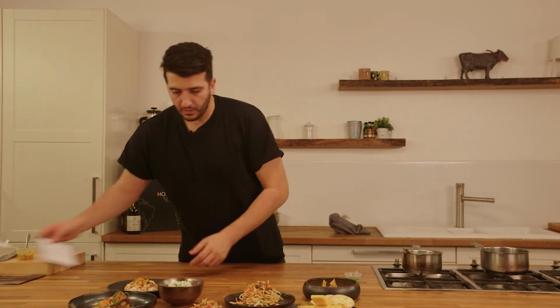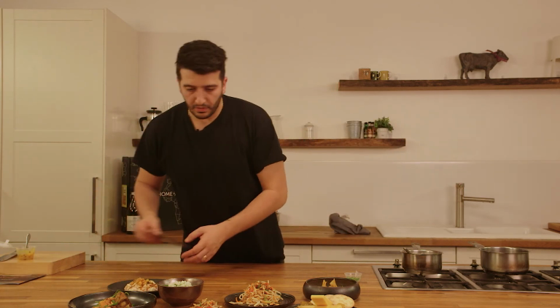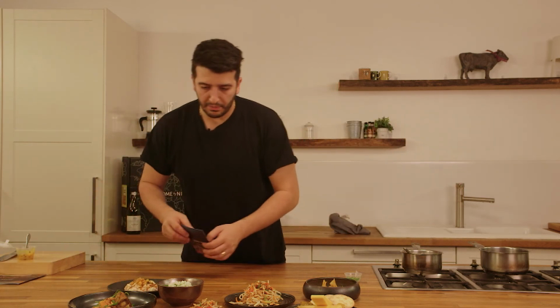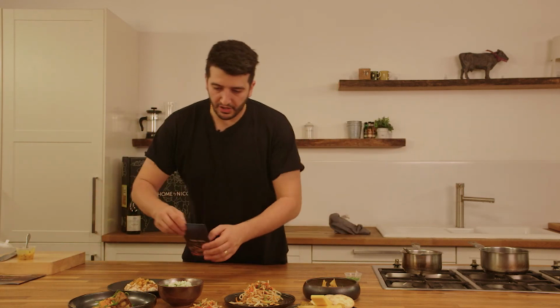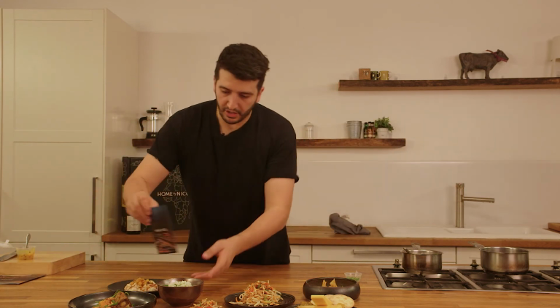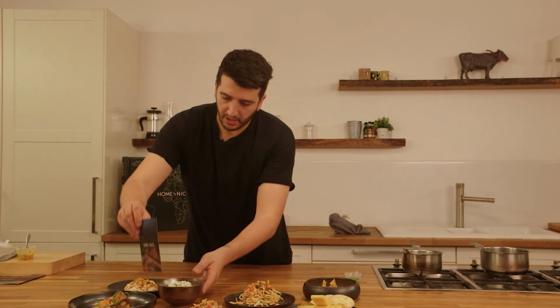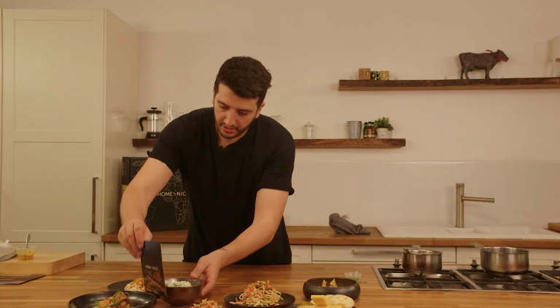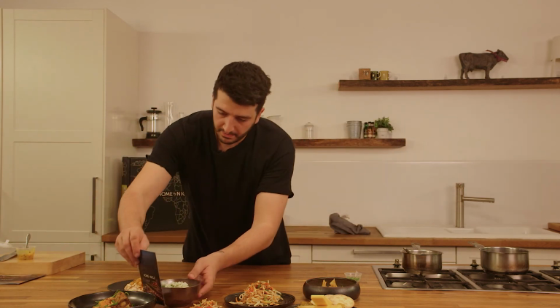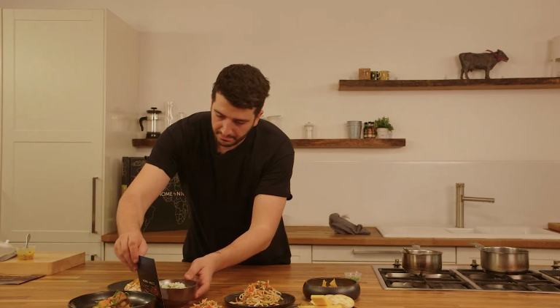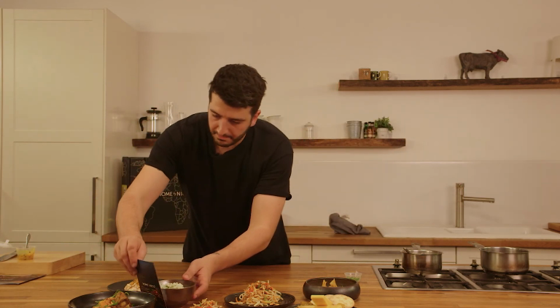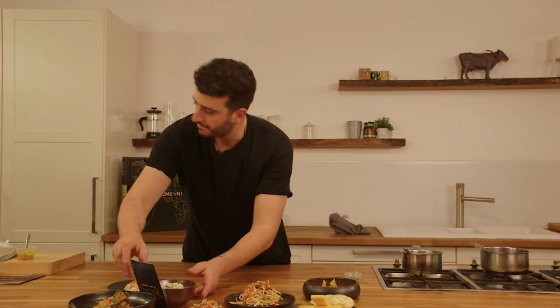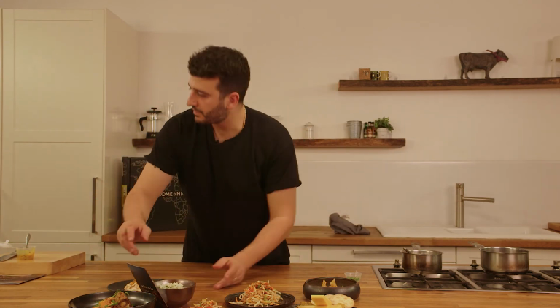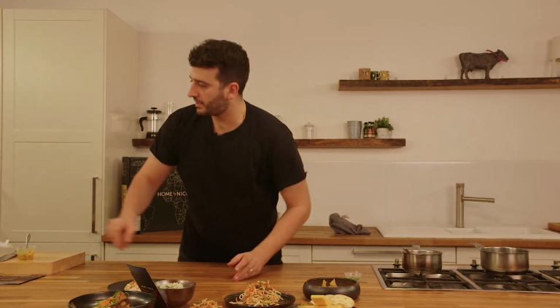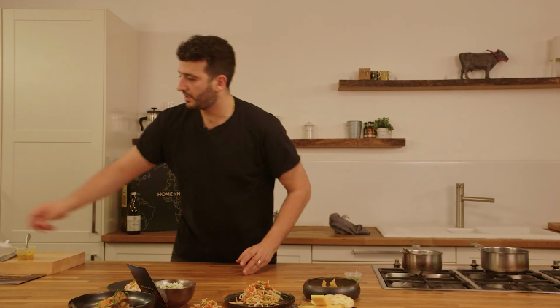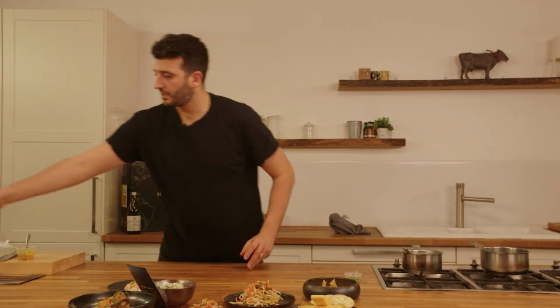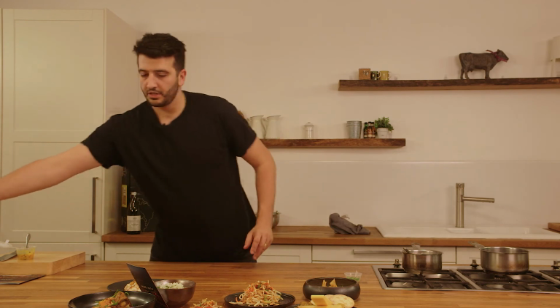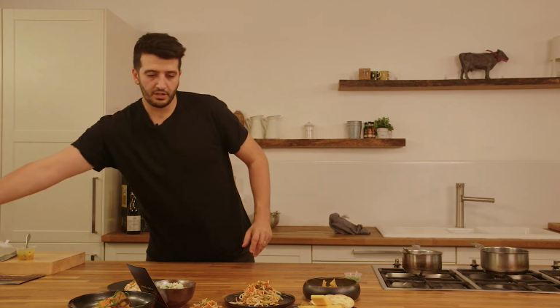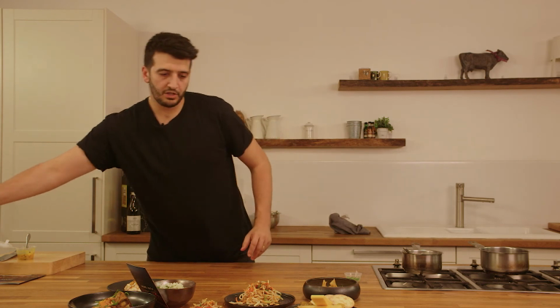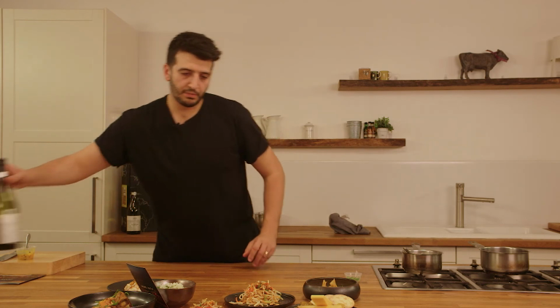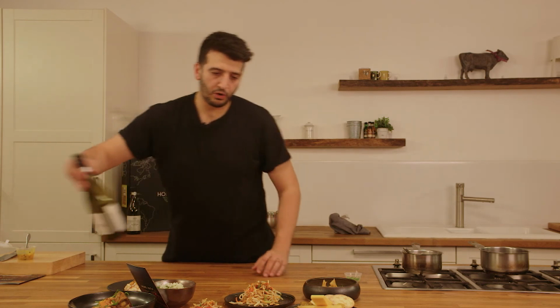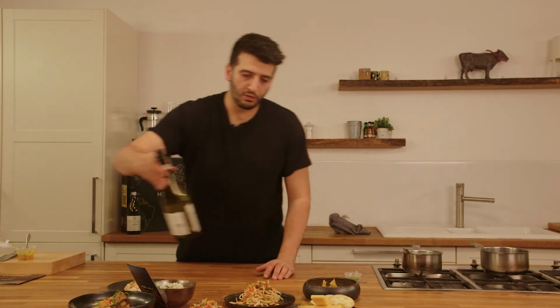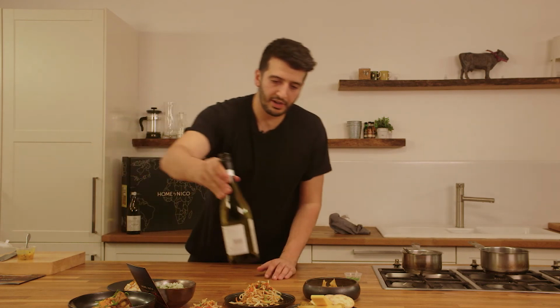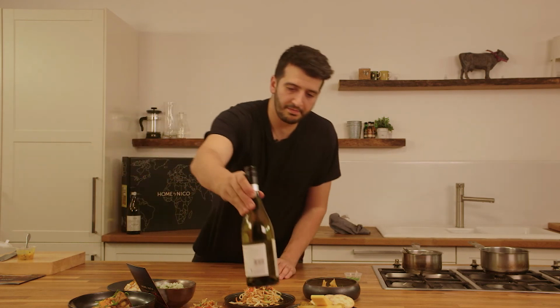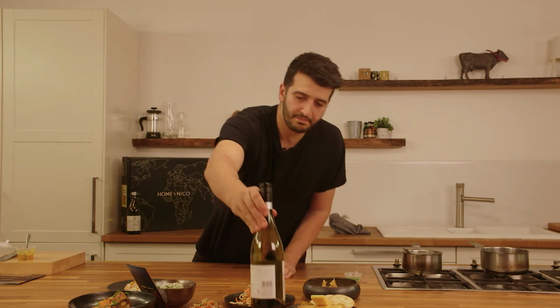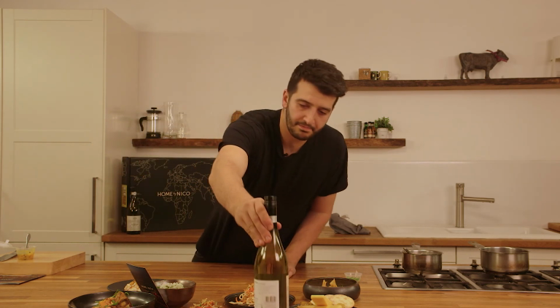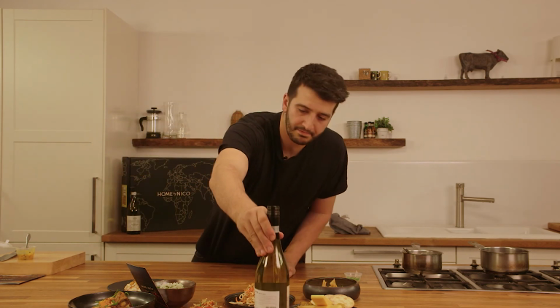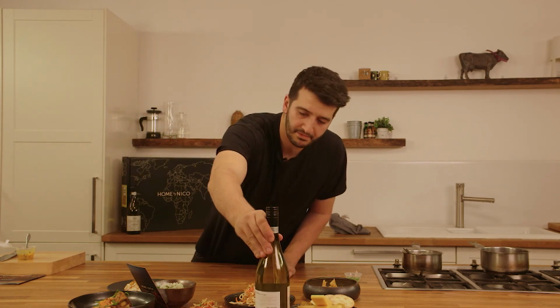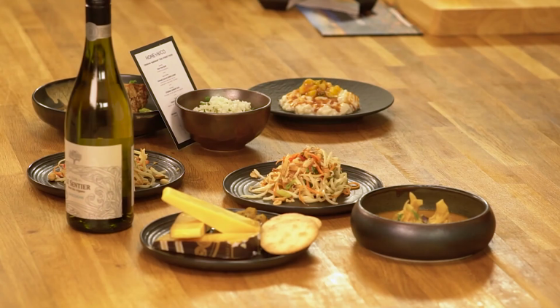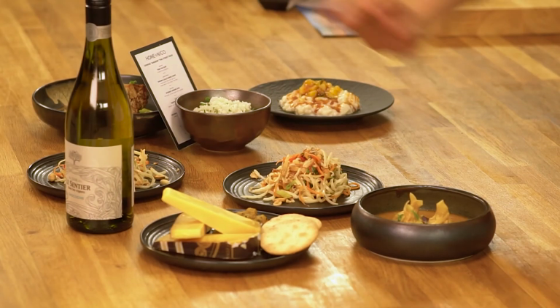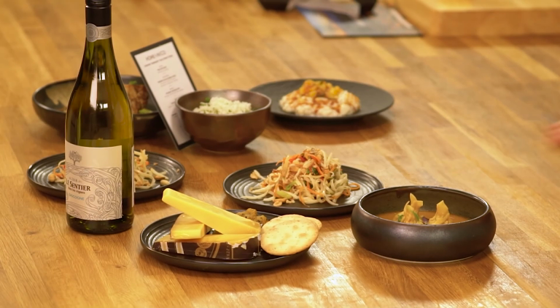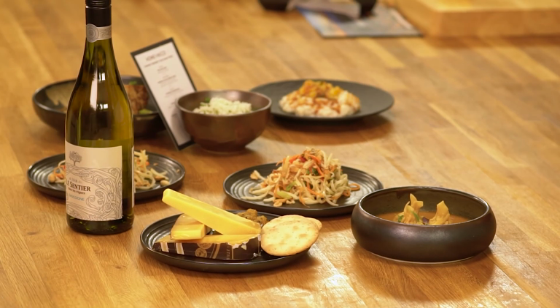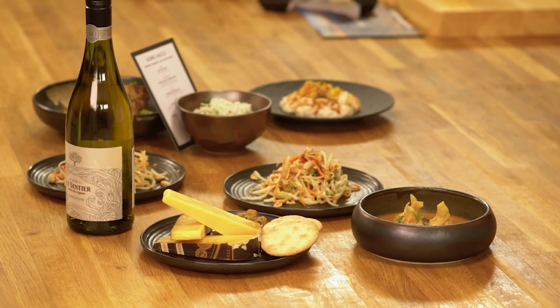The menu card, a bottle of wine, and there you have it.